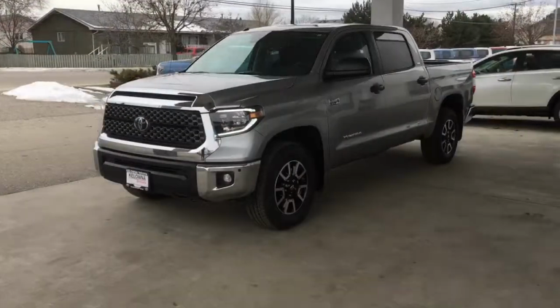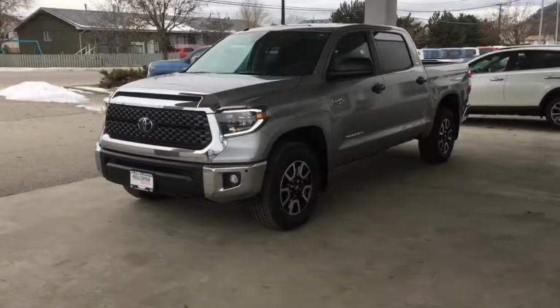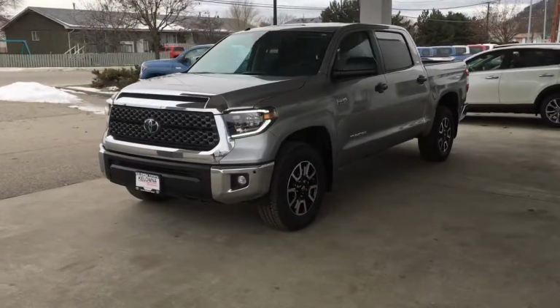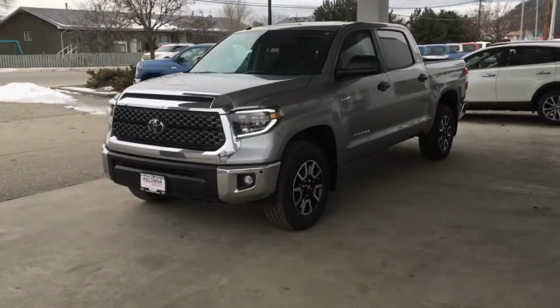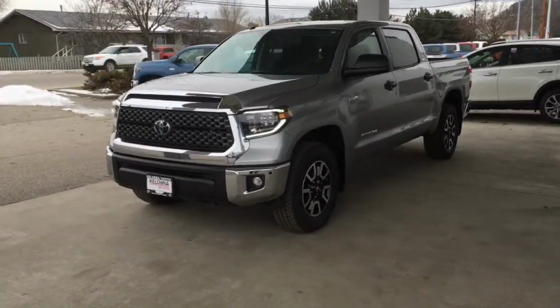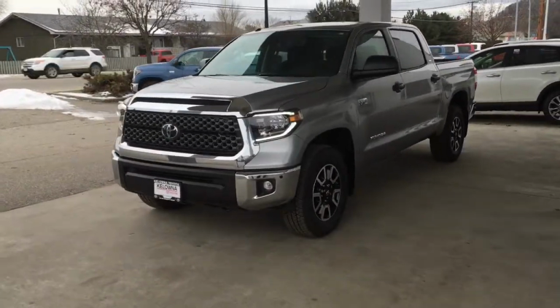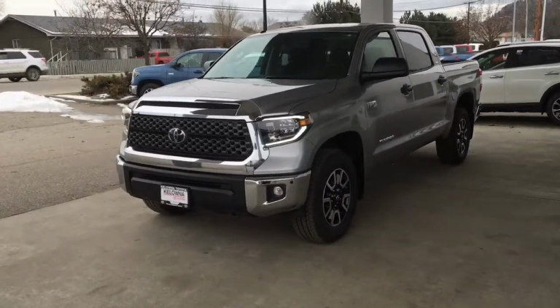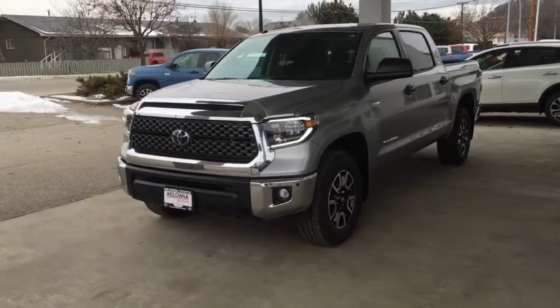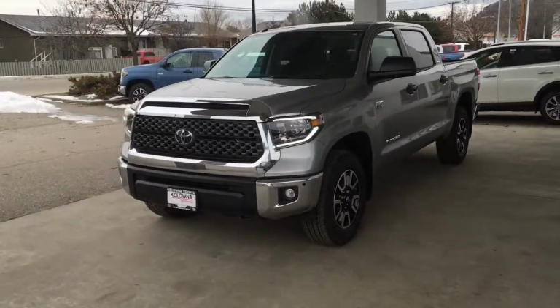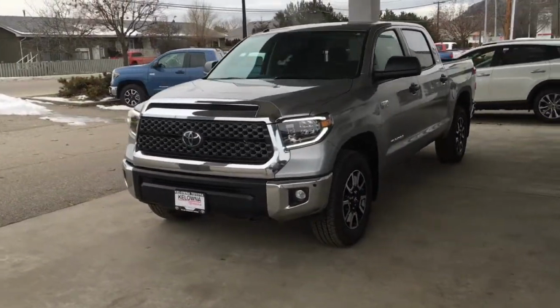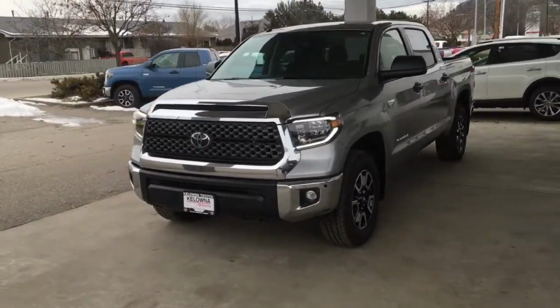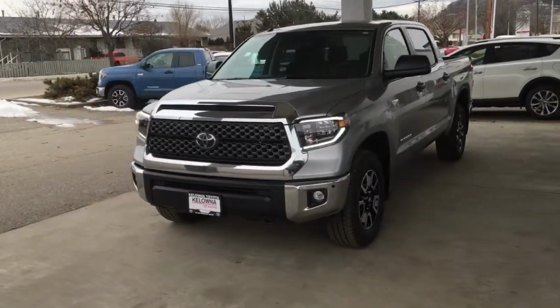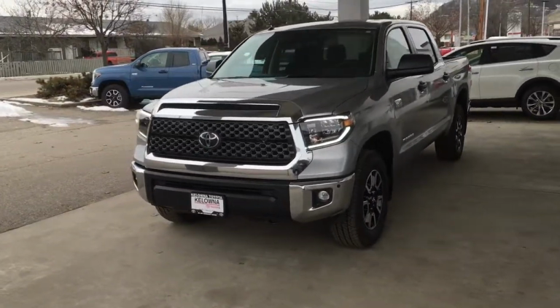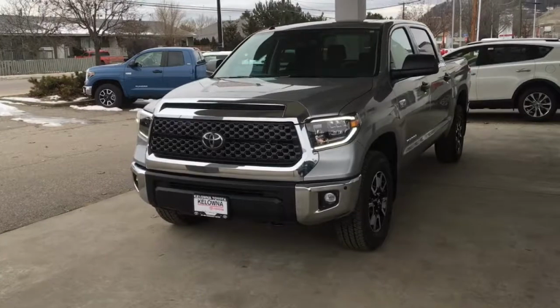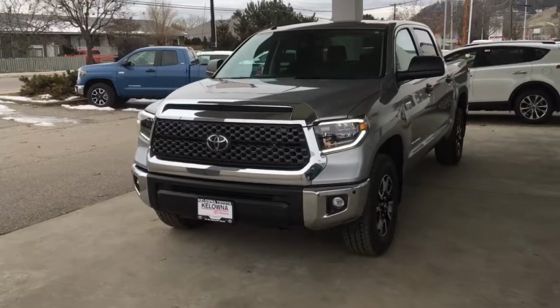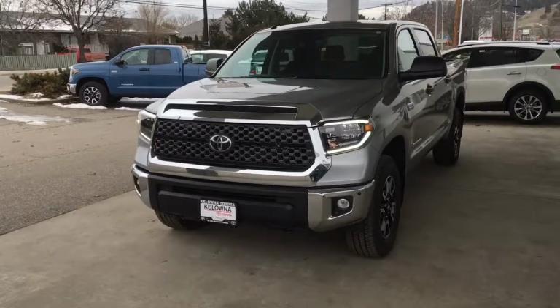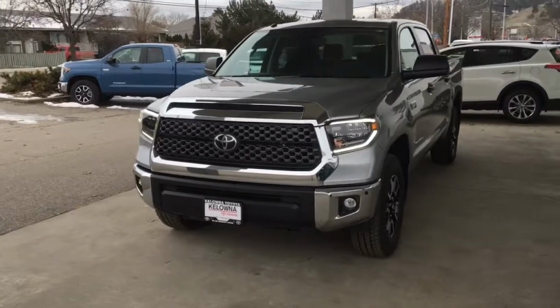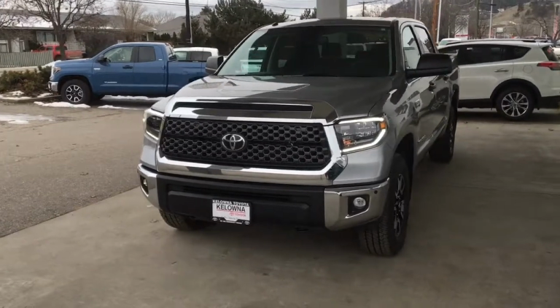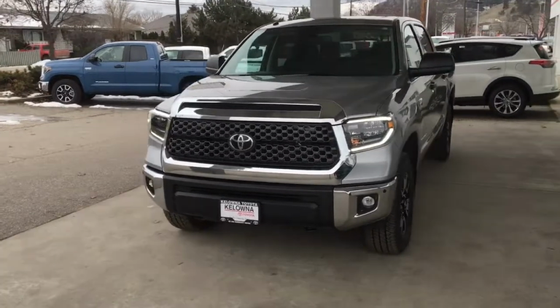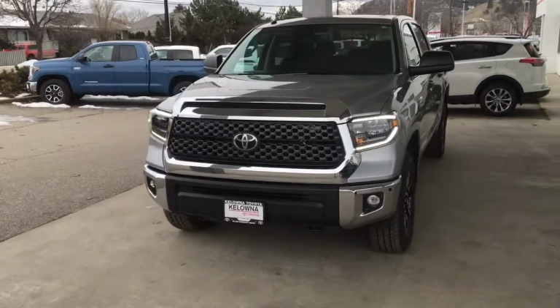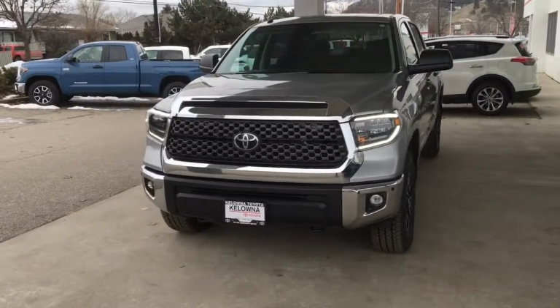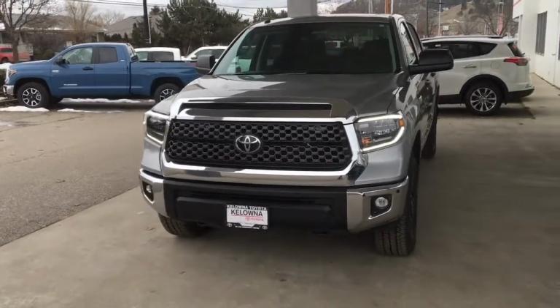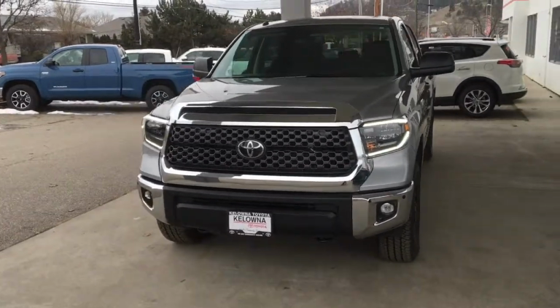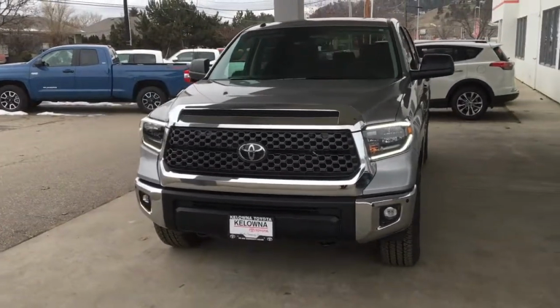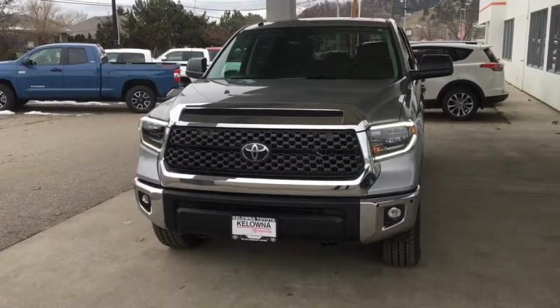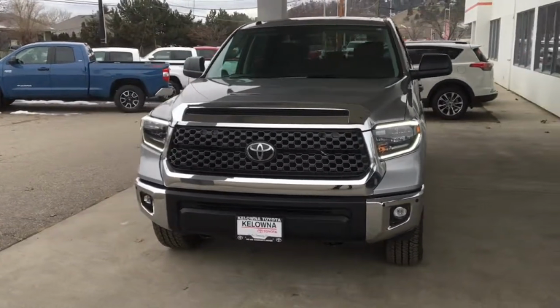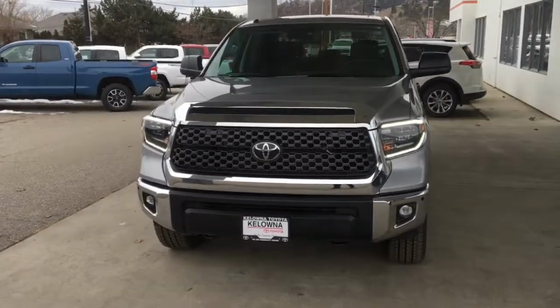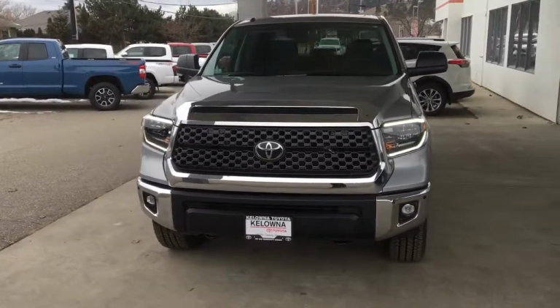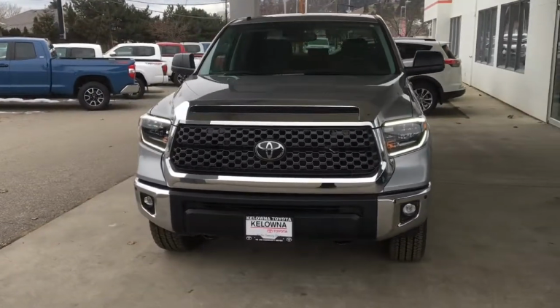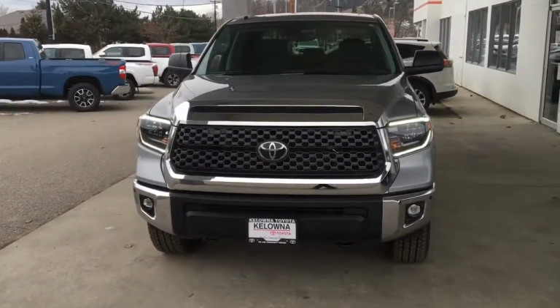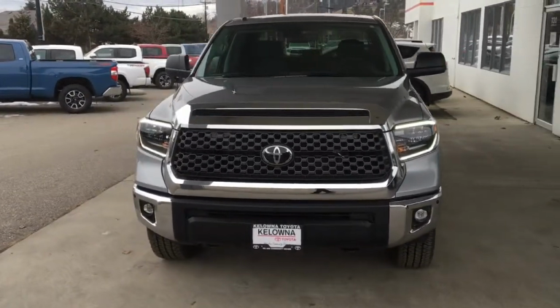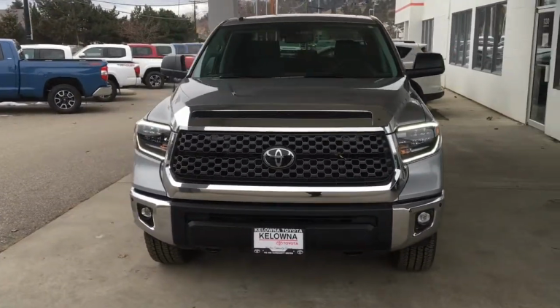The Tundra CrewMax has an aggressive purpose-built look with a chrome grille surround with integrated hood scoop, LED headlights, running lights and fog lights.